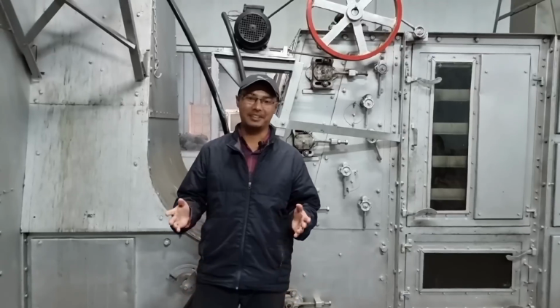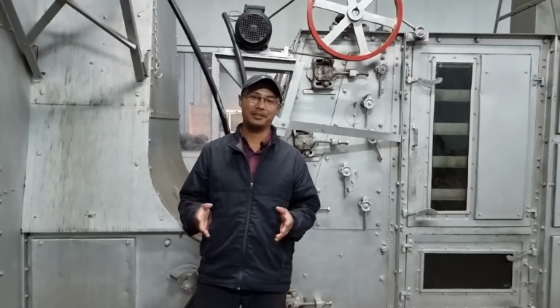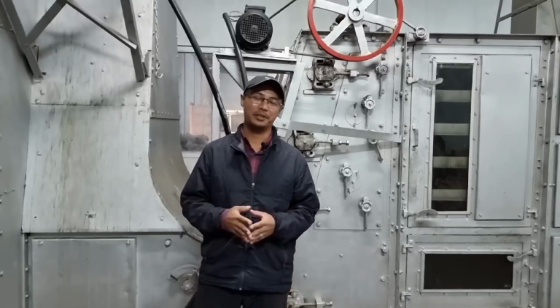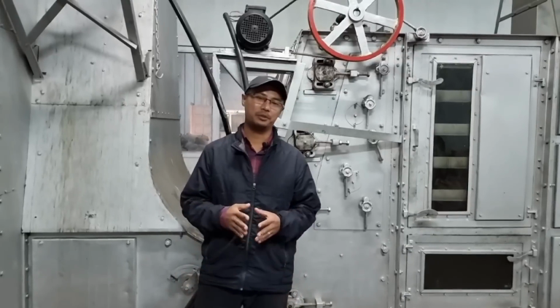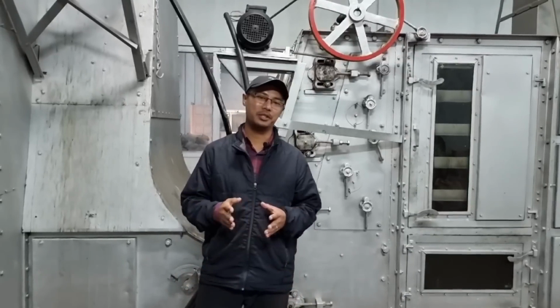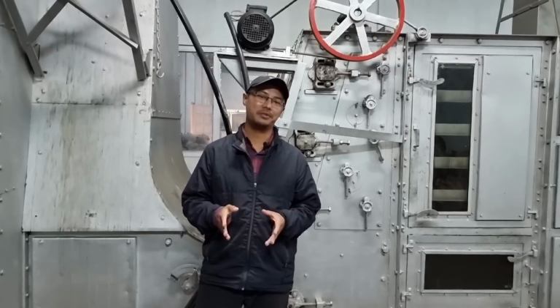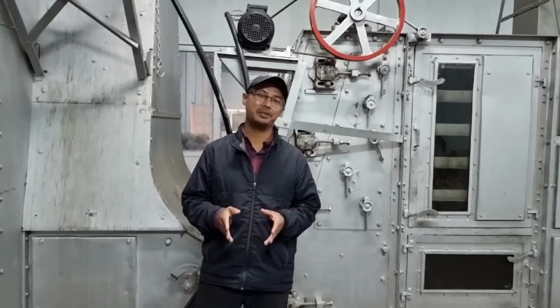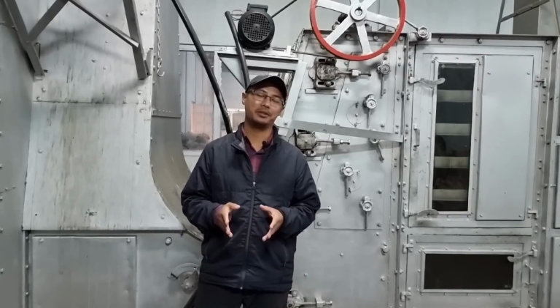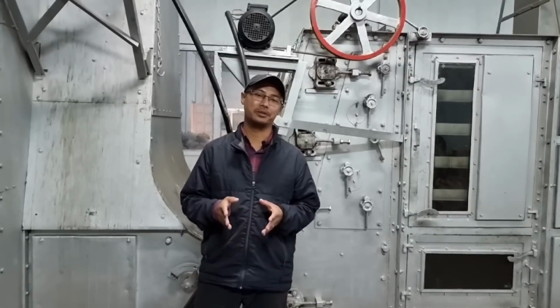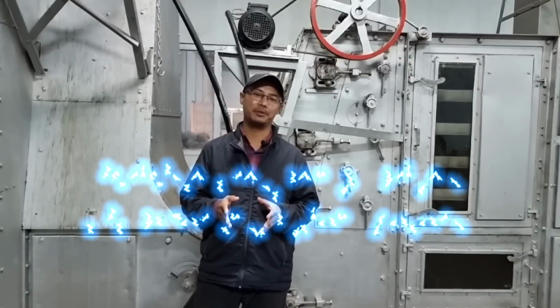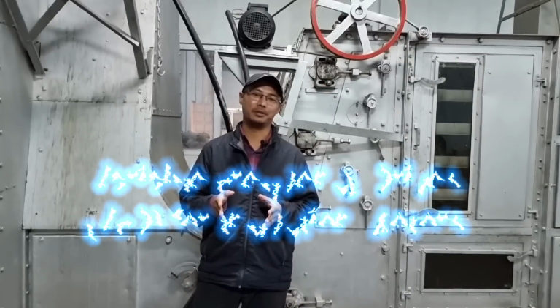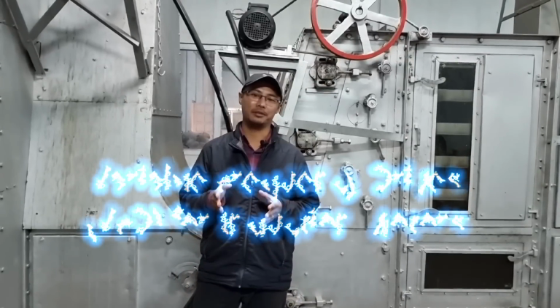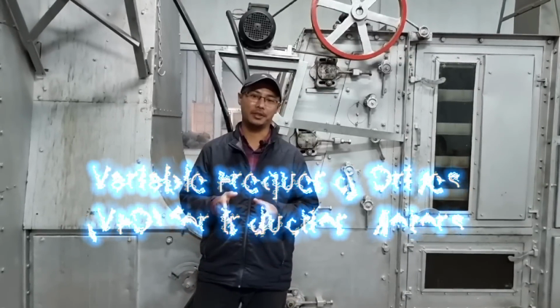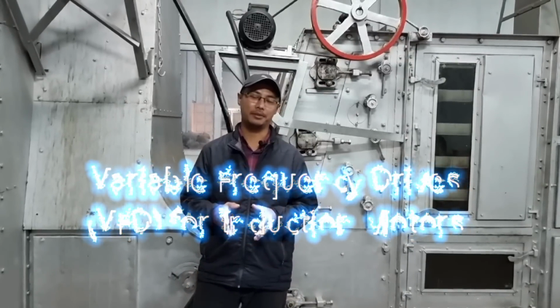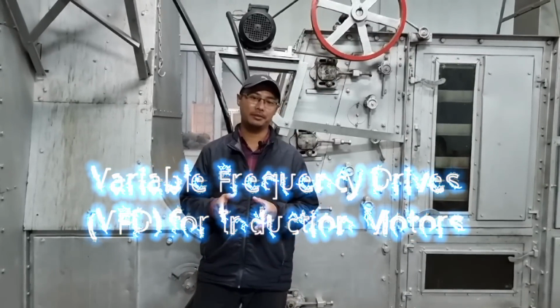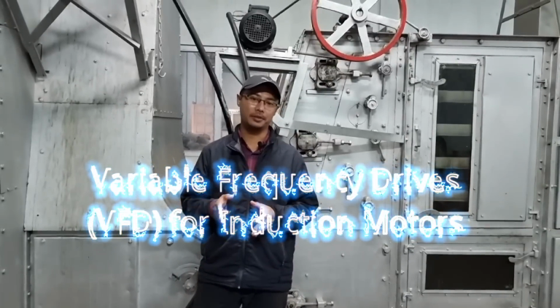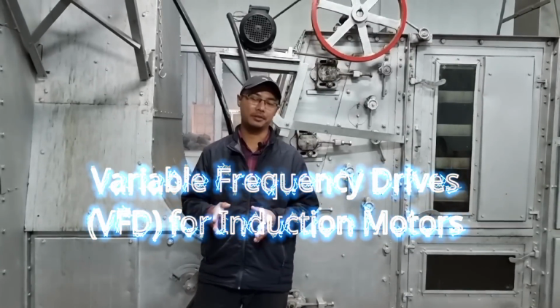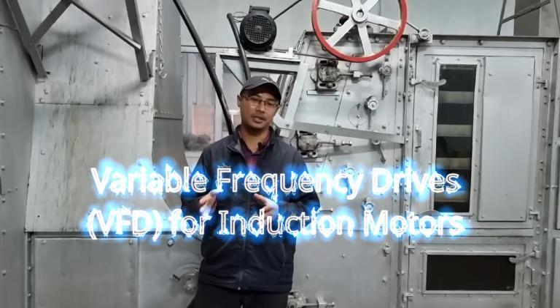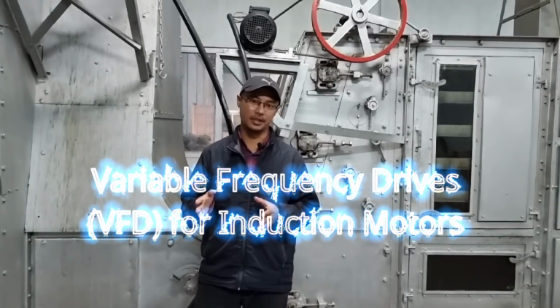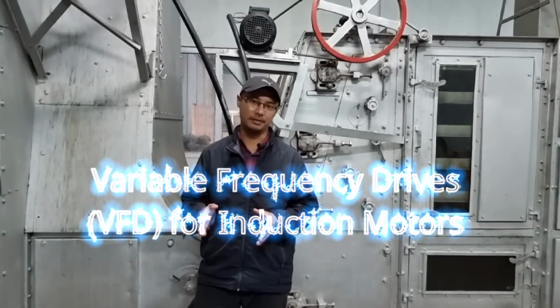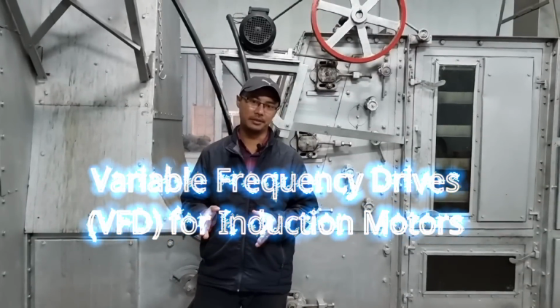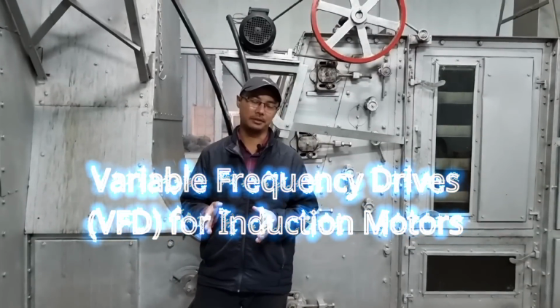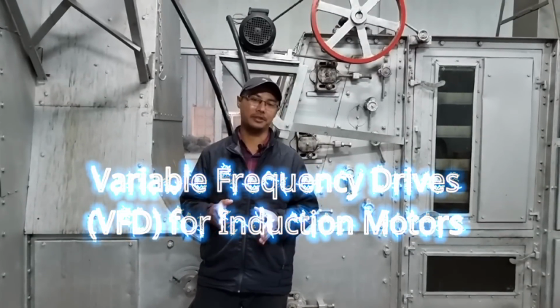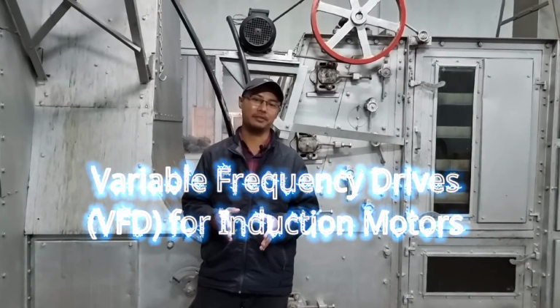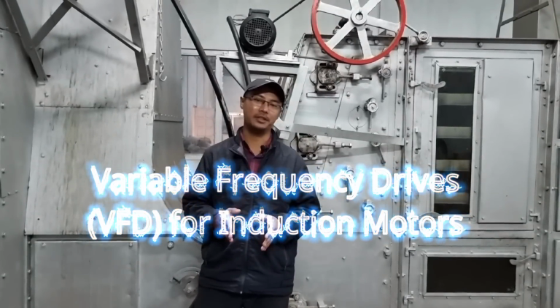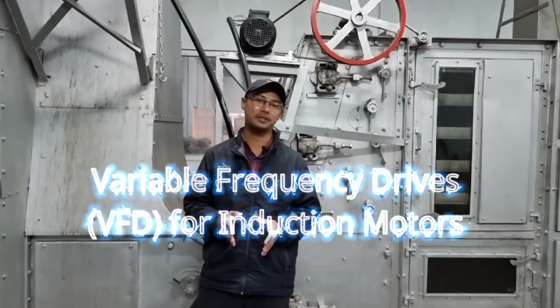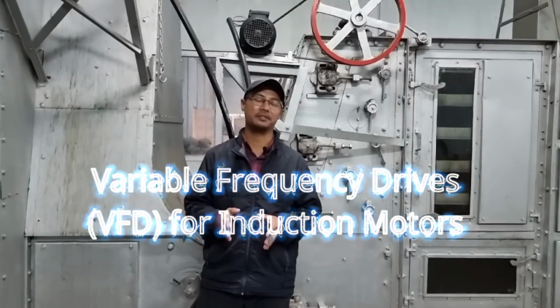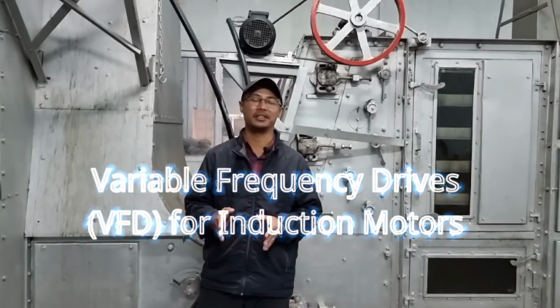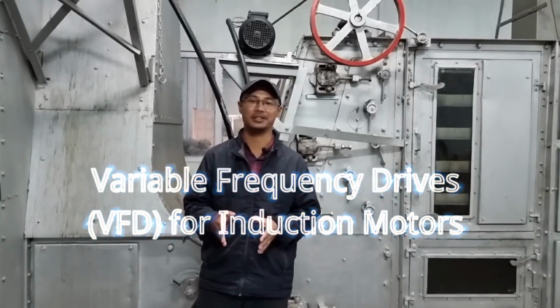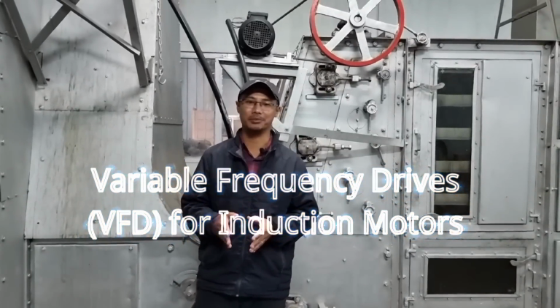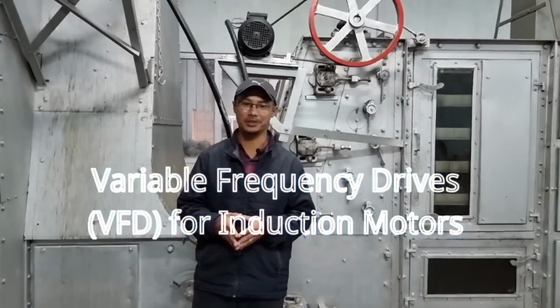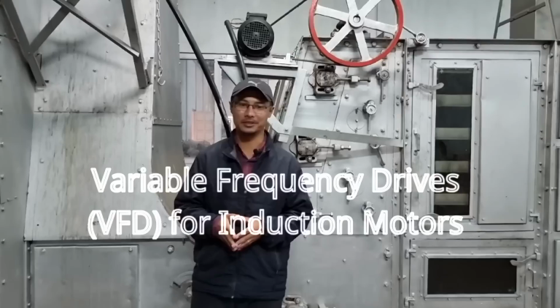Hello everyone, today's video is going to be on Variable Frequency Drives, or VFDs, for induction motors.